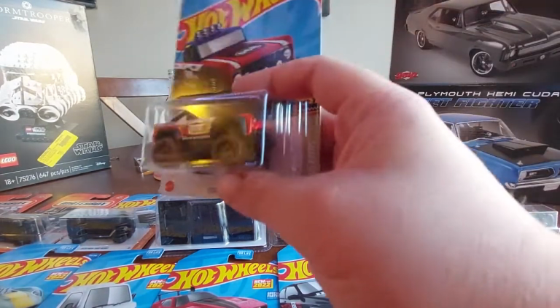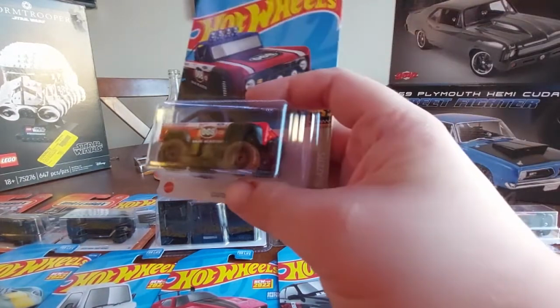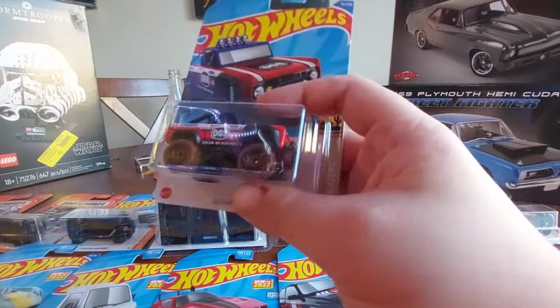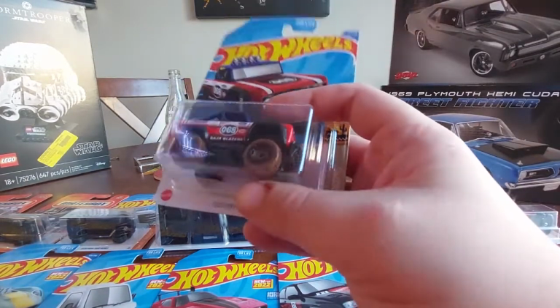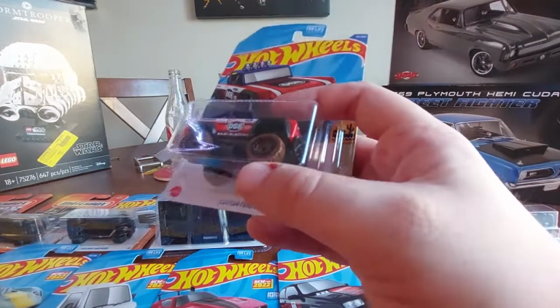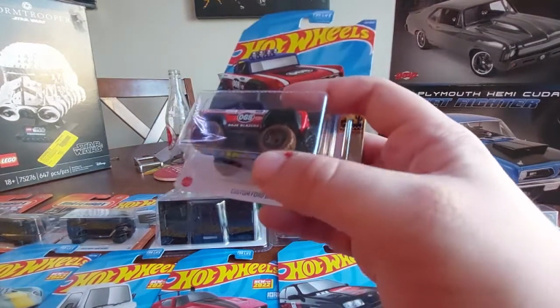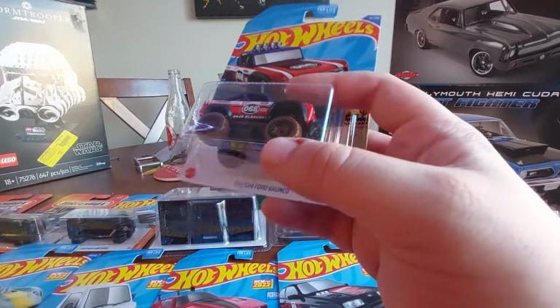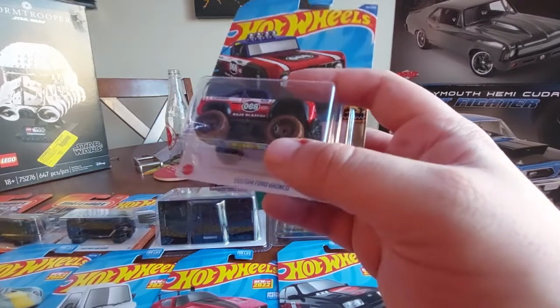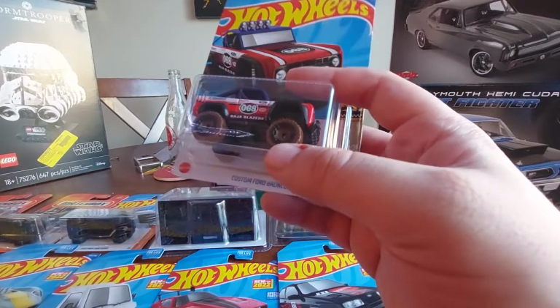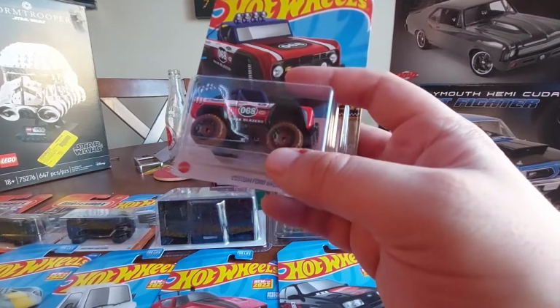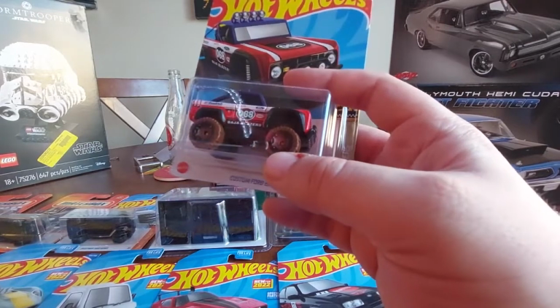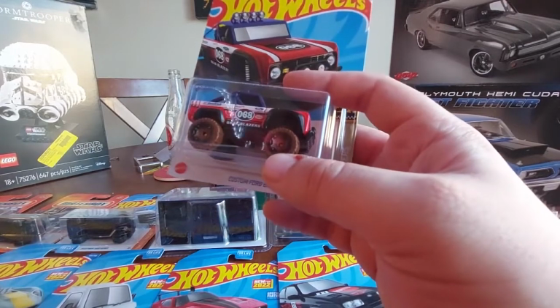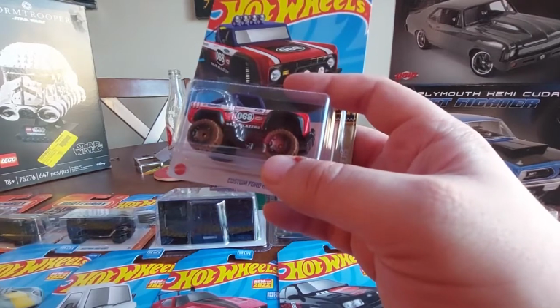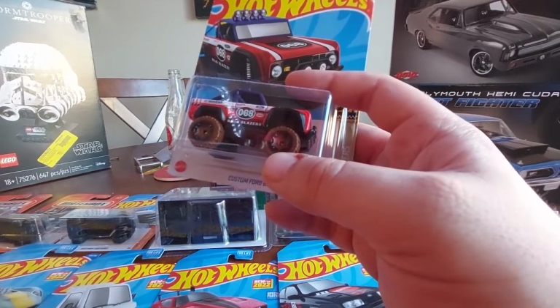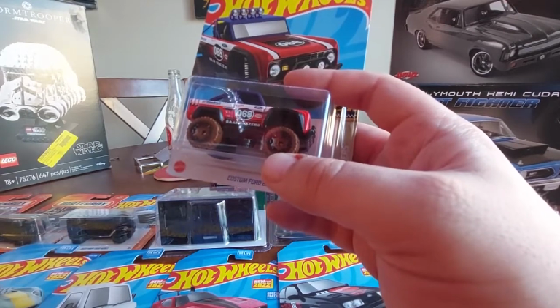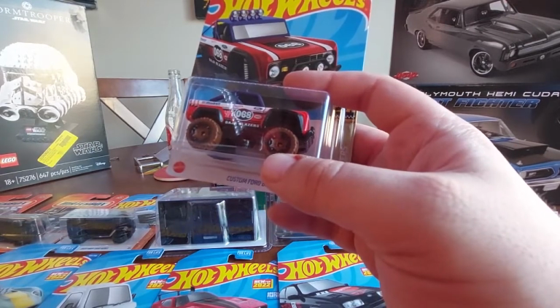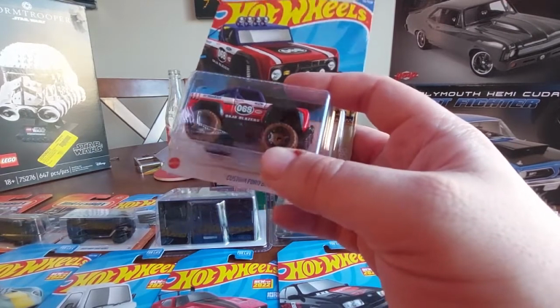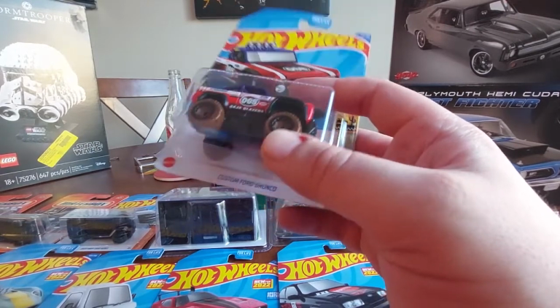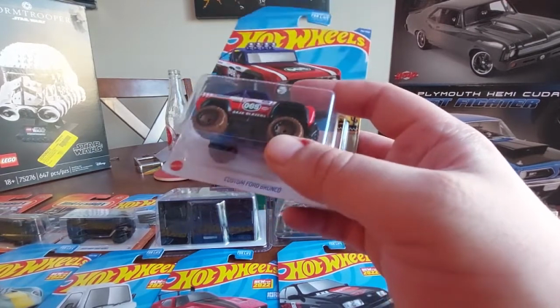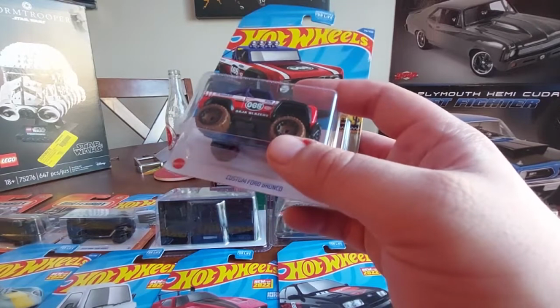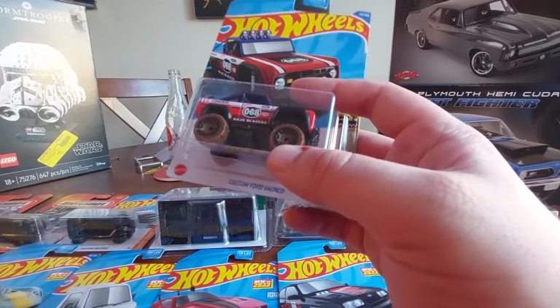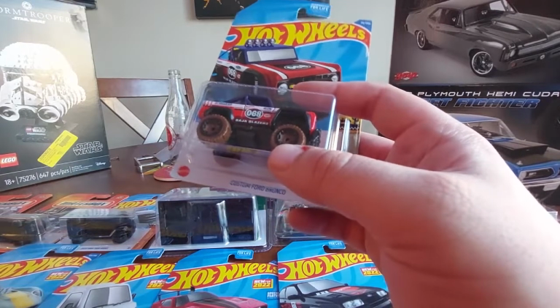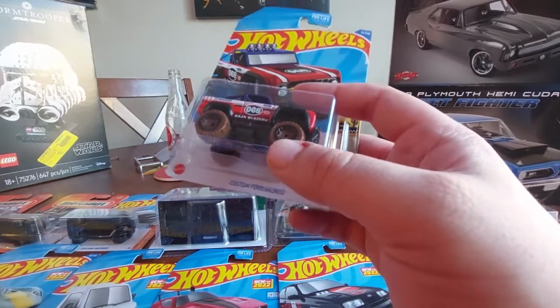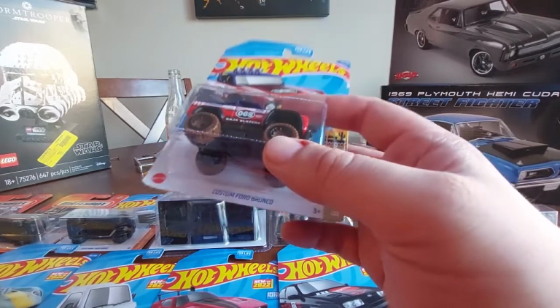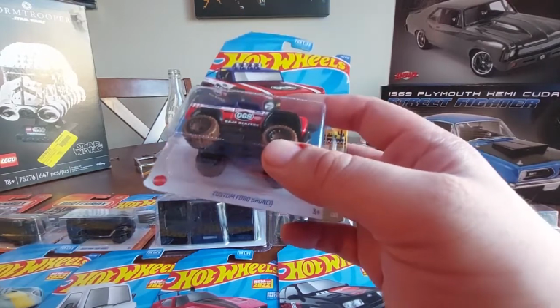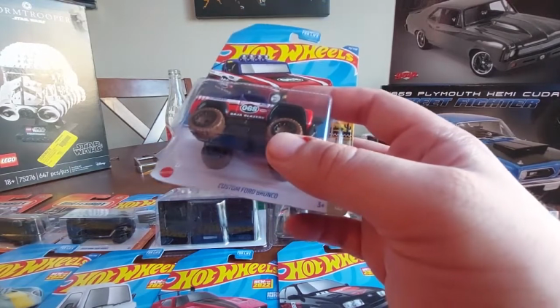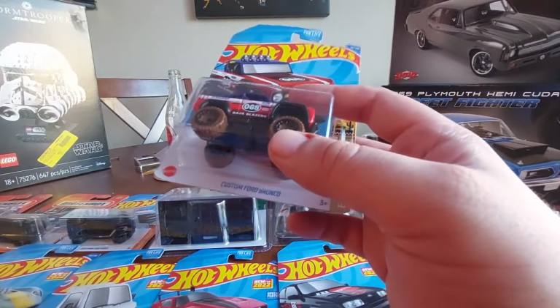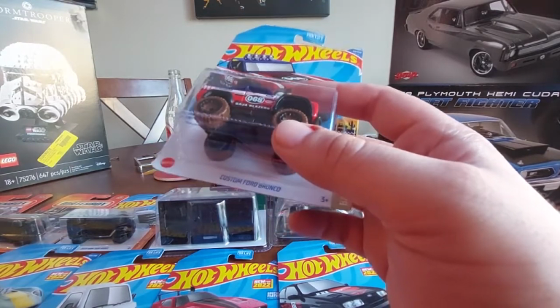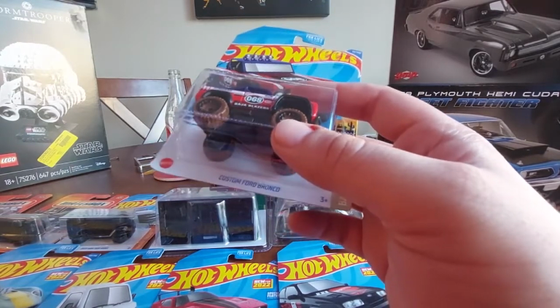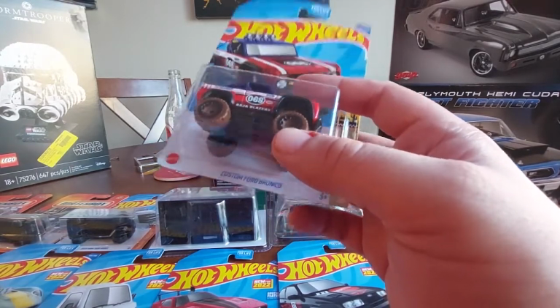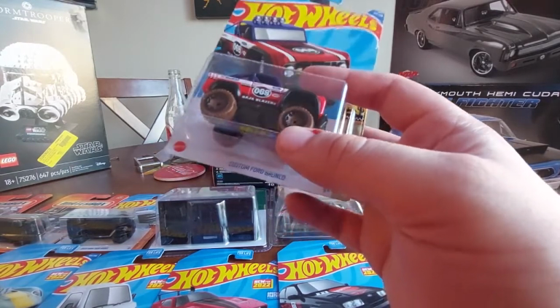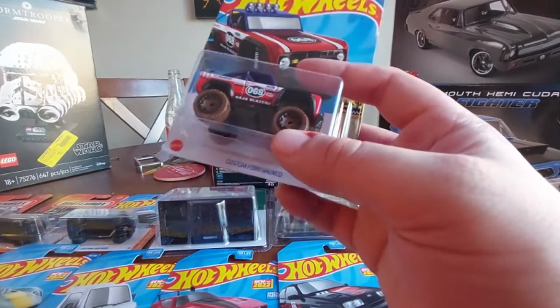Also got the Baja Blazers Bronco - thought that was kind of cool, I like my Broncos.